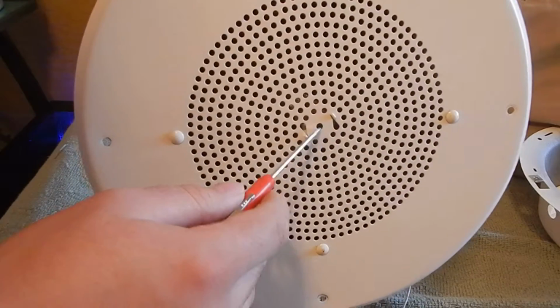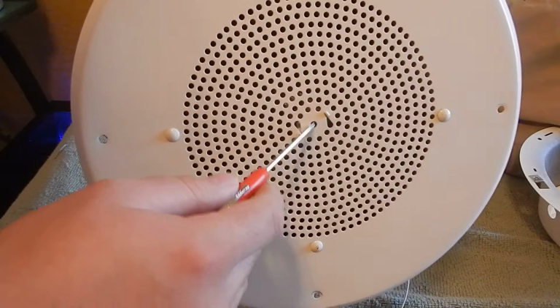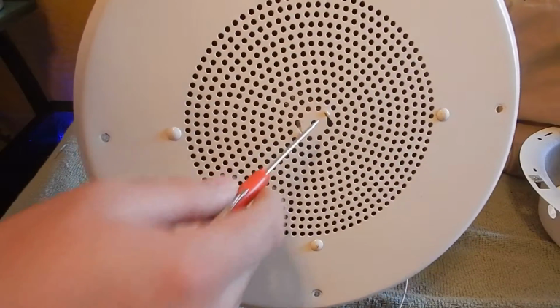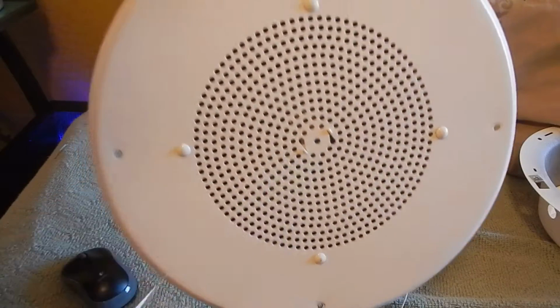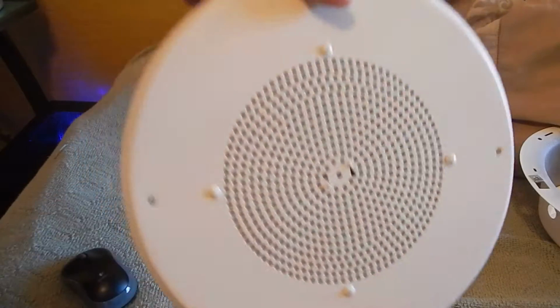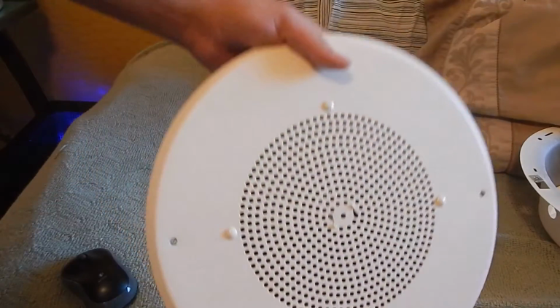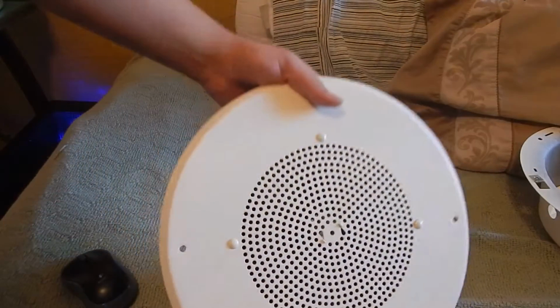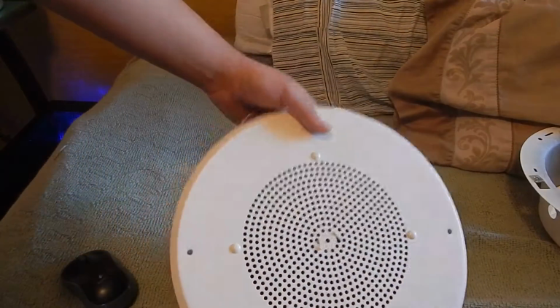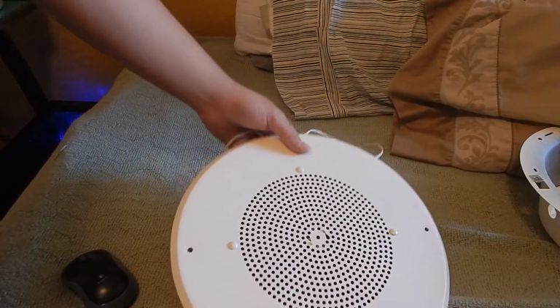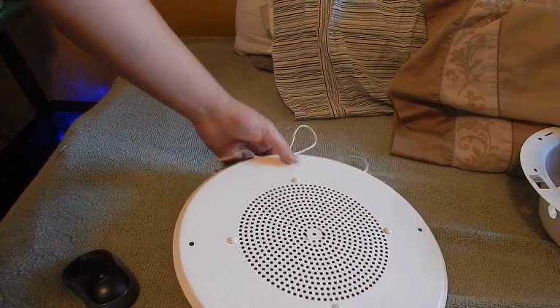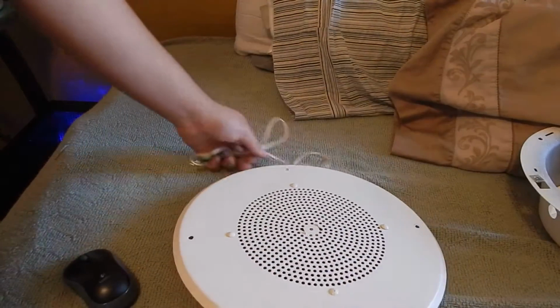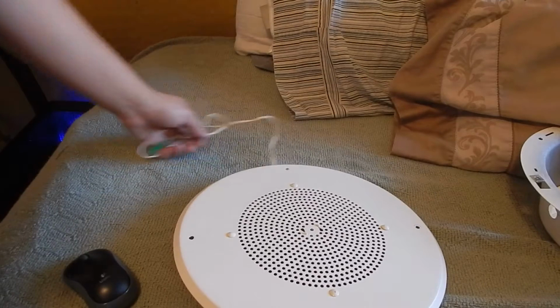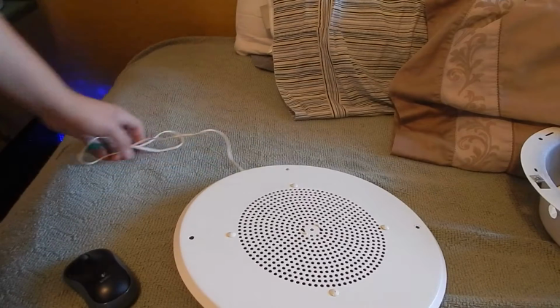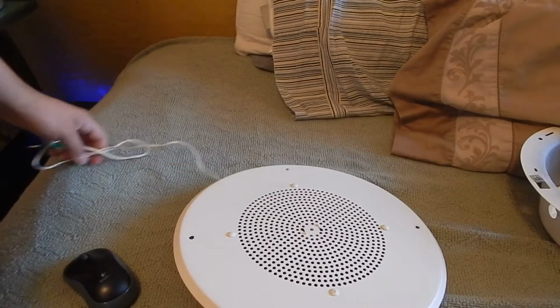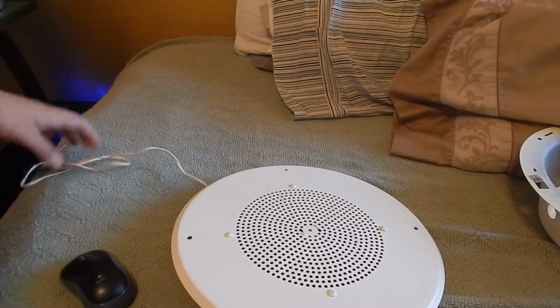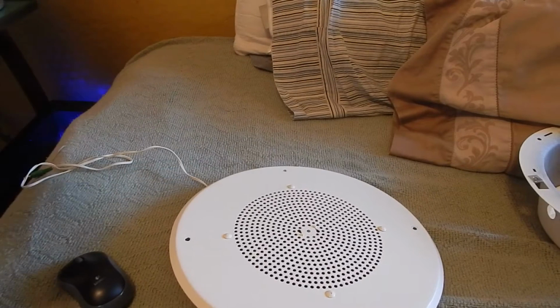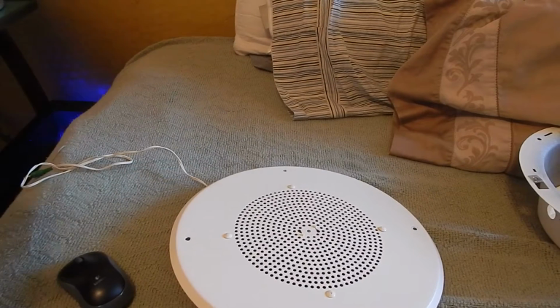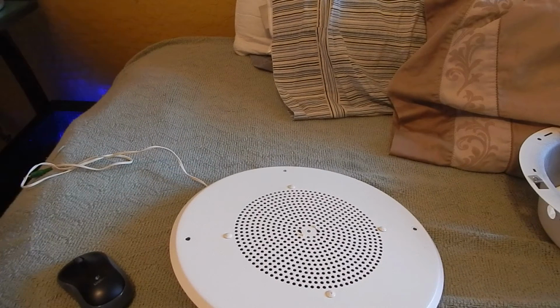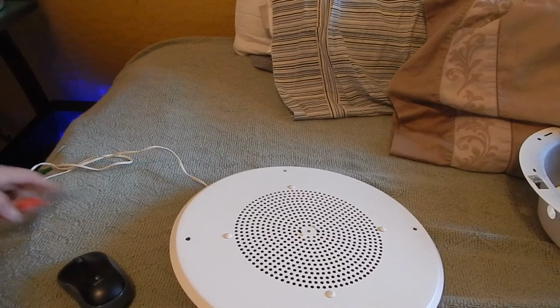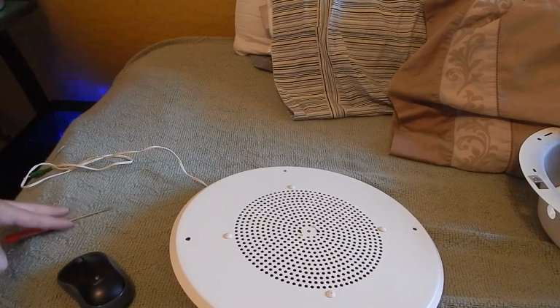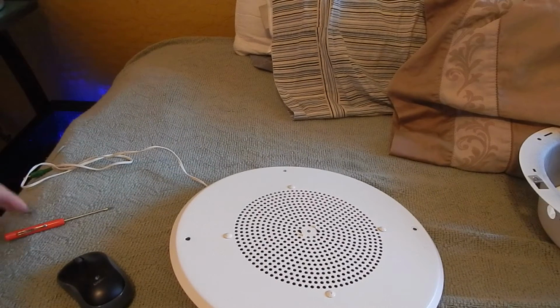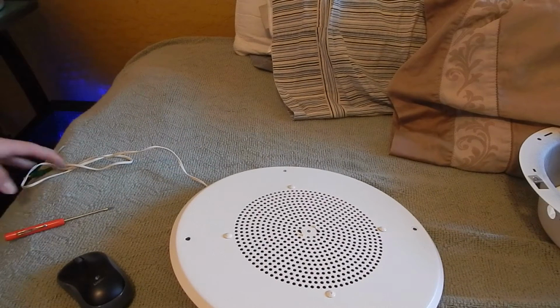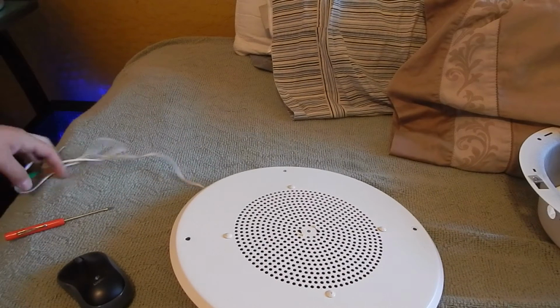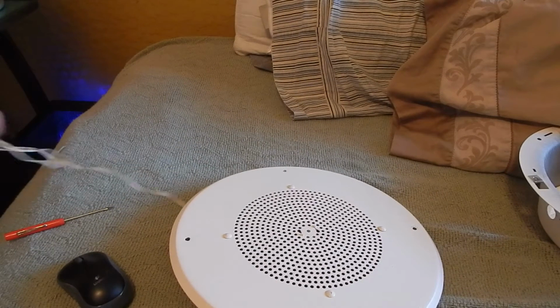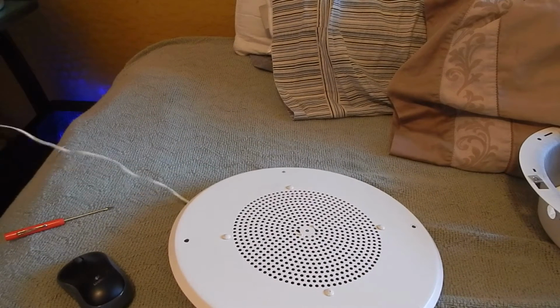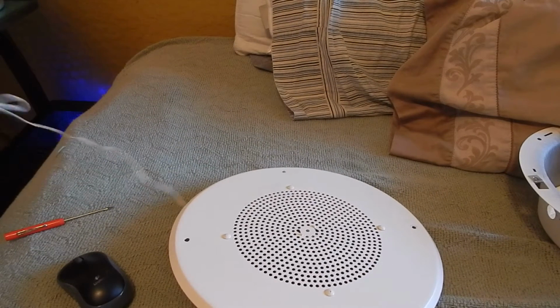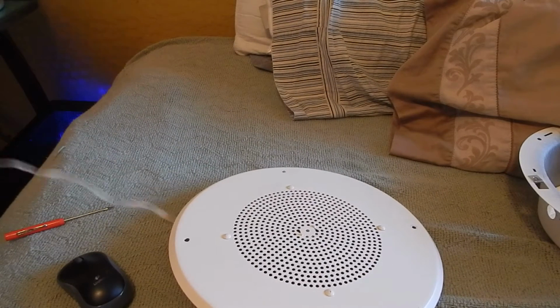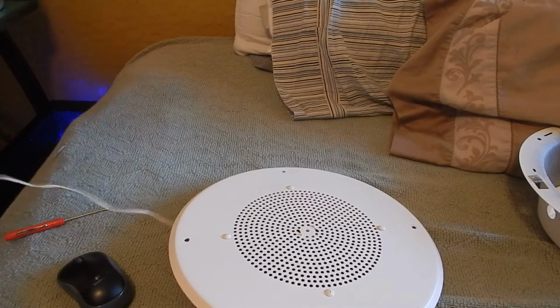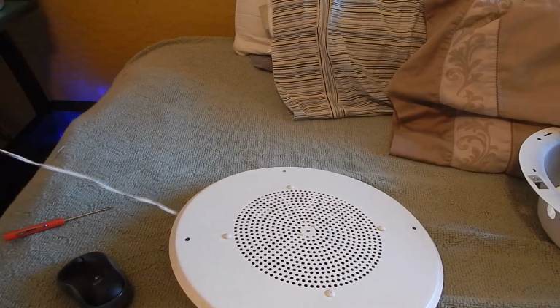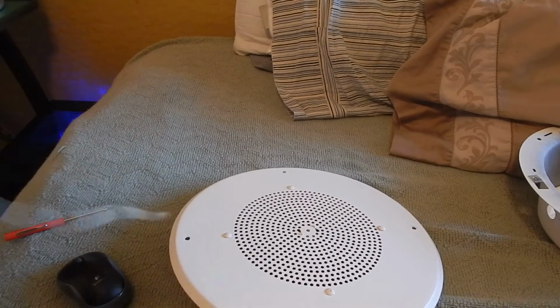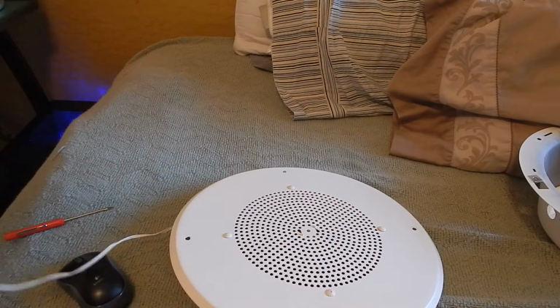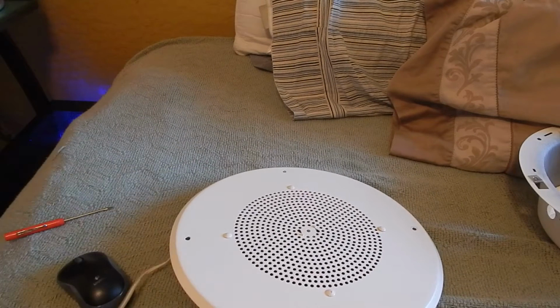There are little holders right here that hold that knob in place. Just be careful not to over-tighten your knob in there — don't mess your pot up. And I'm going to hook it to the computer.